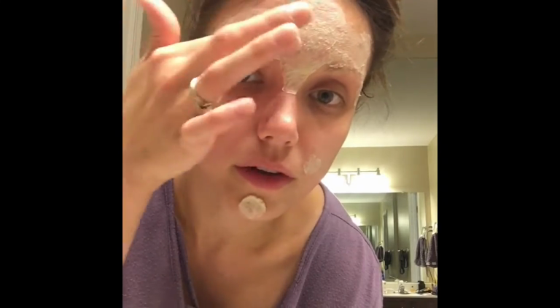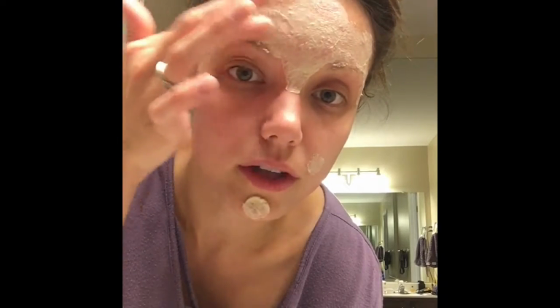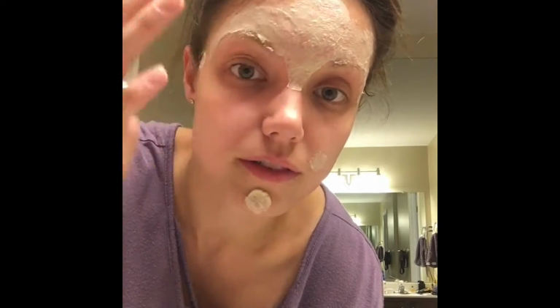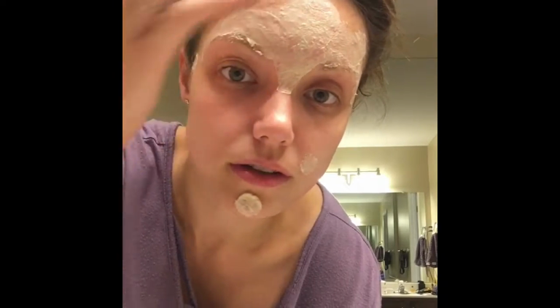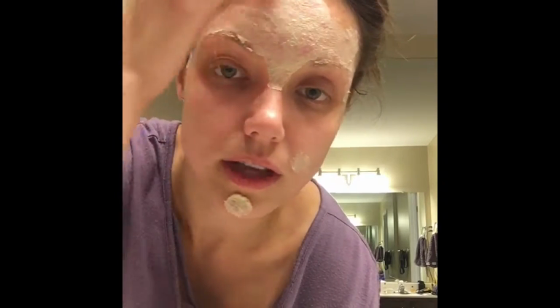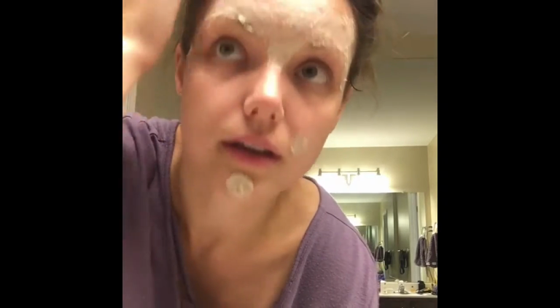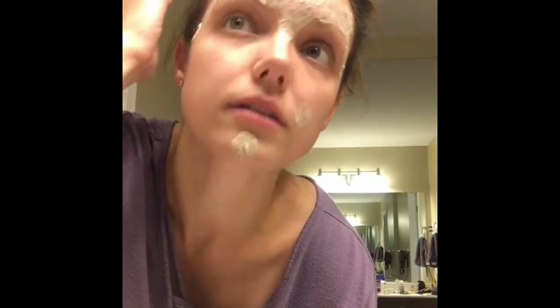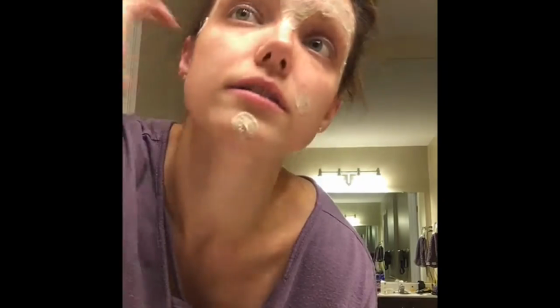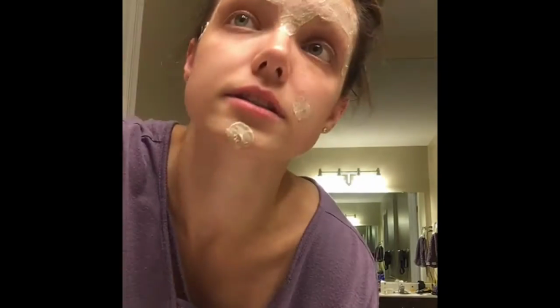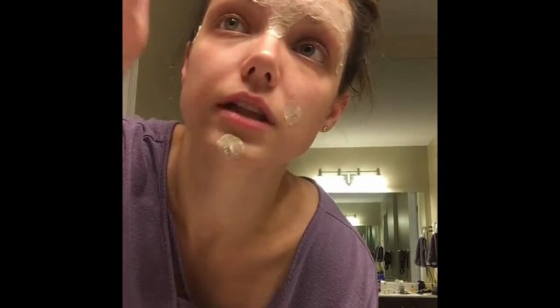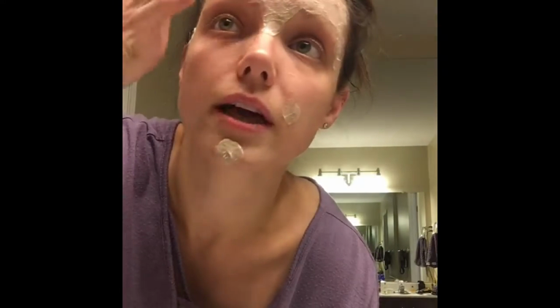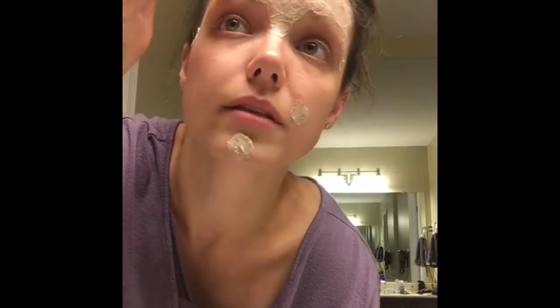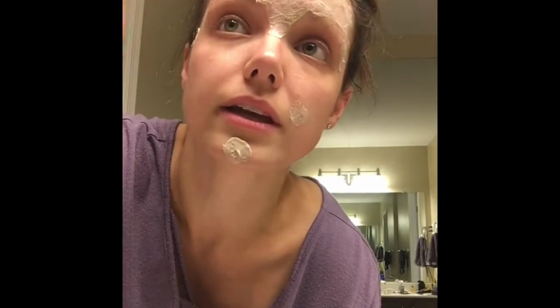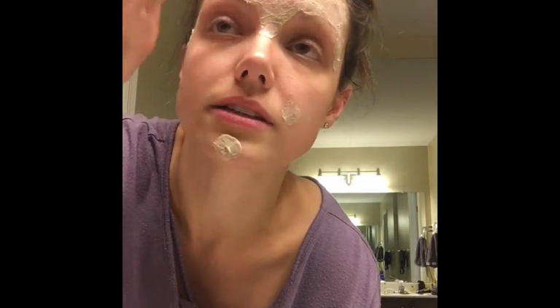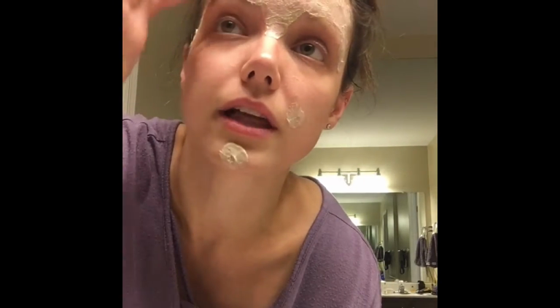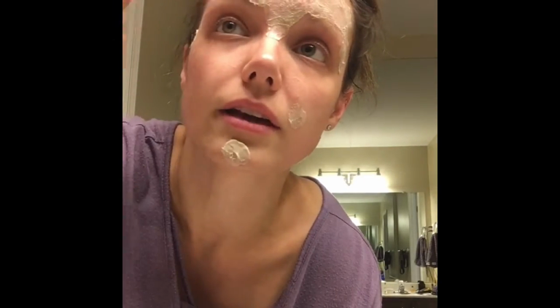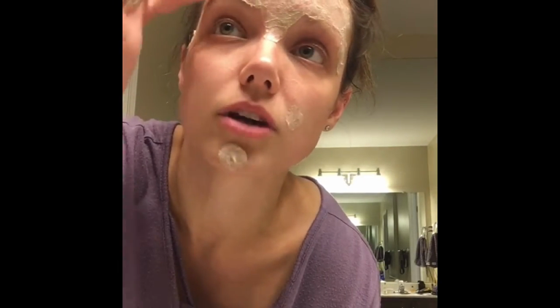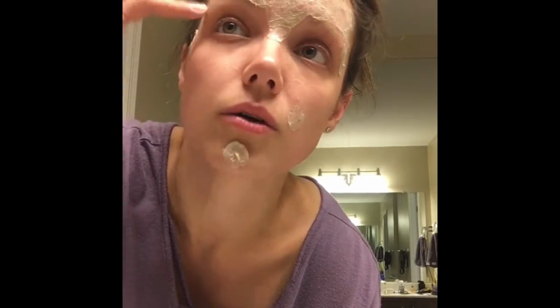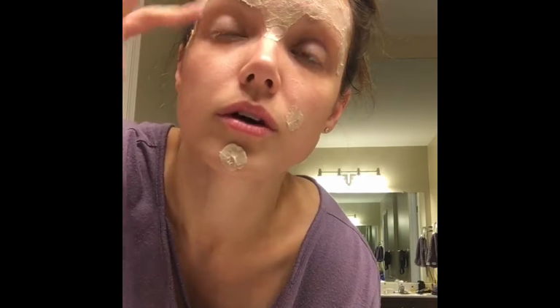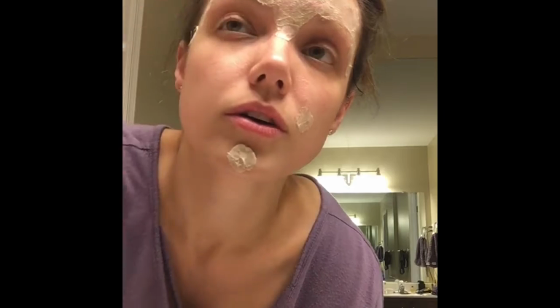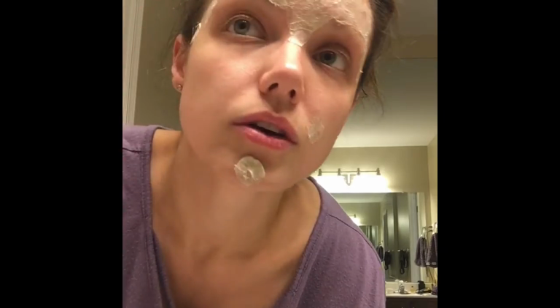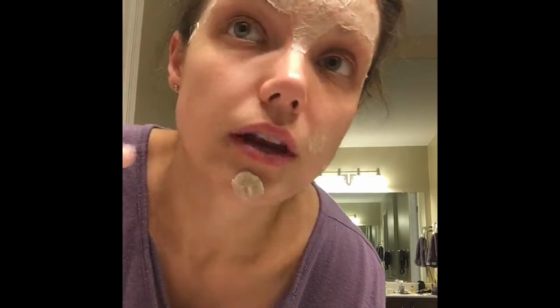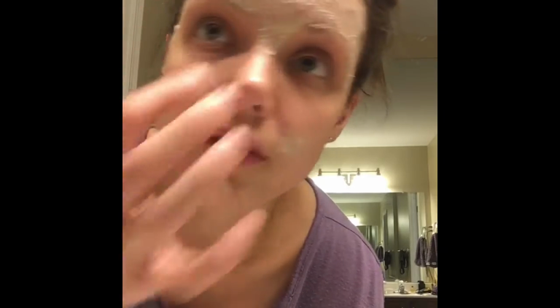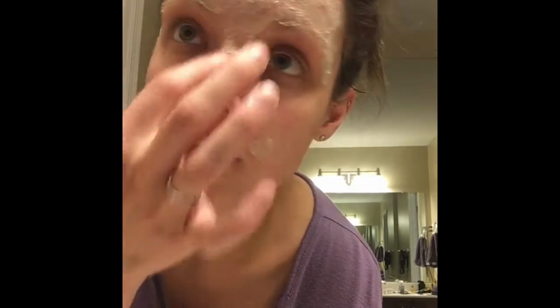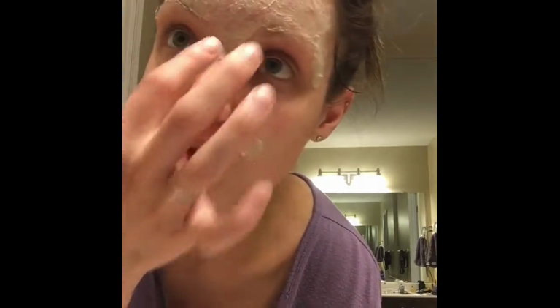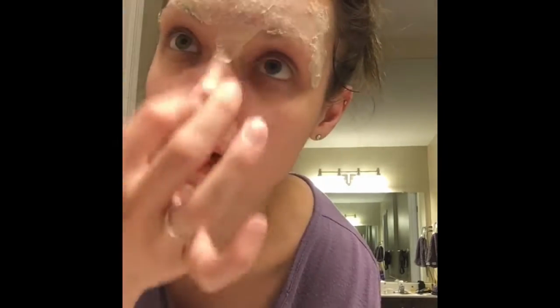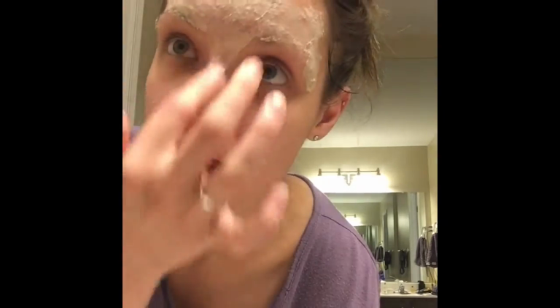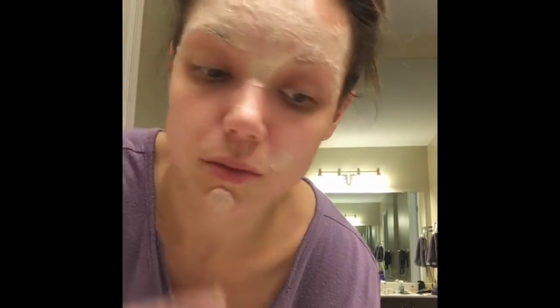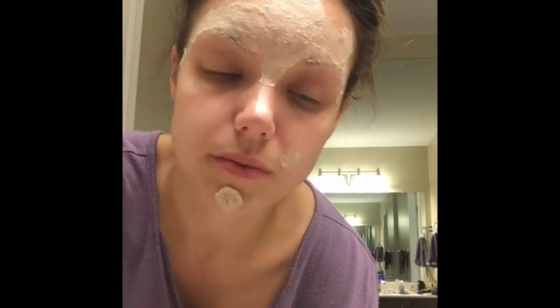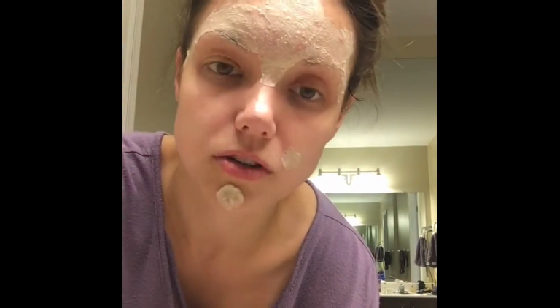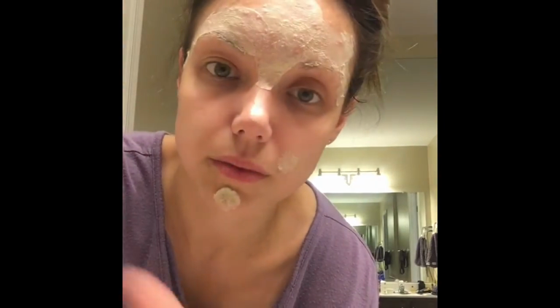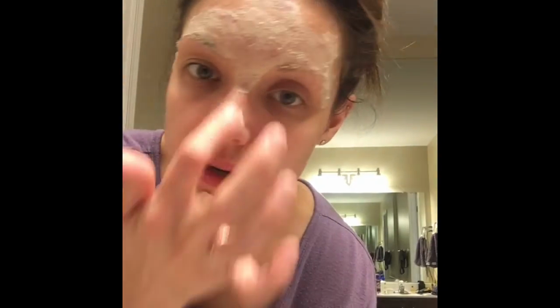It literally feels like clay — because it is clay. You kind of feel like you're doing an at-home spa treatment.